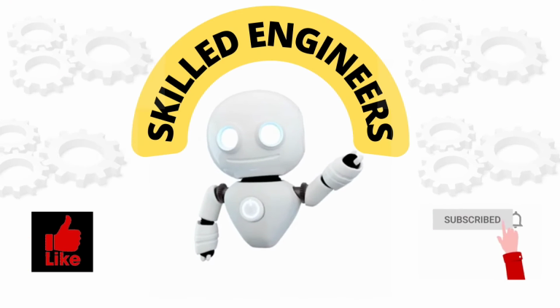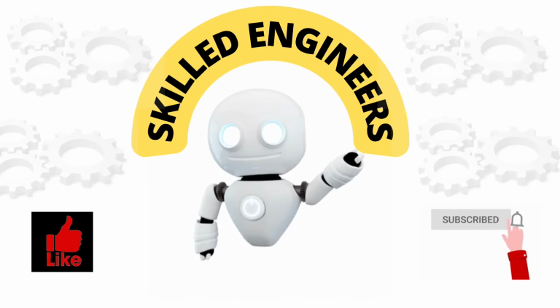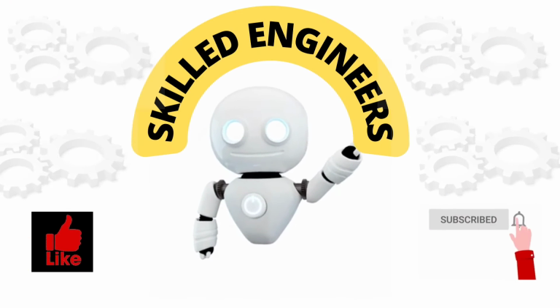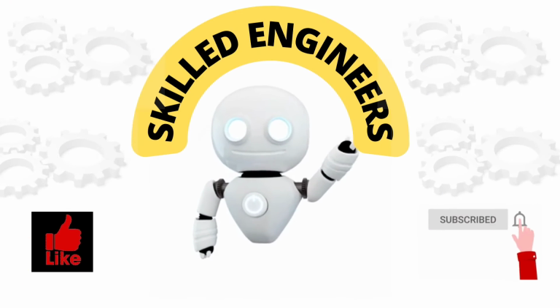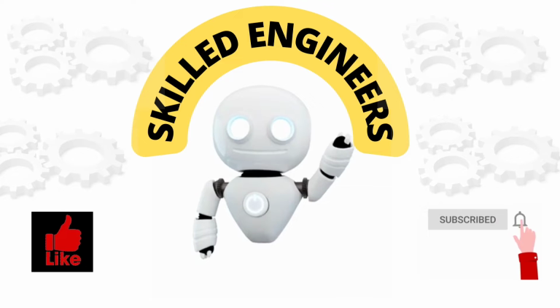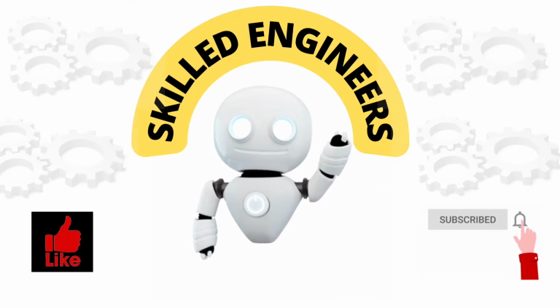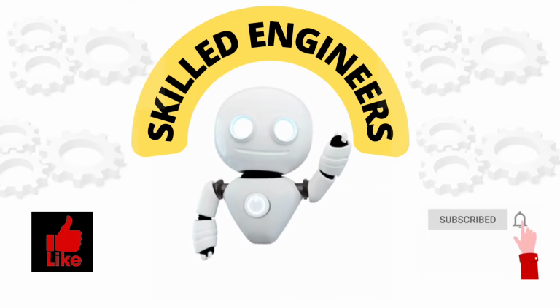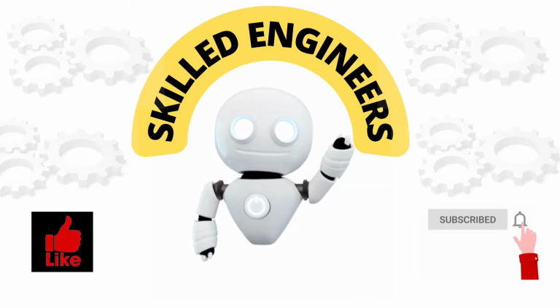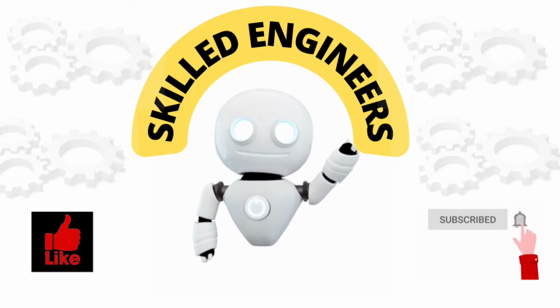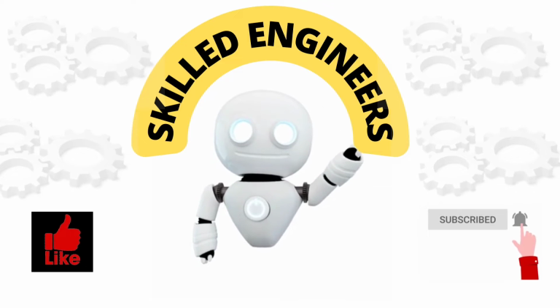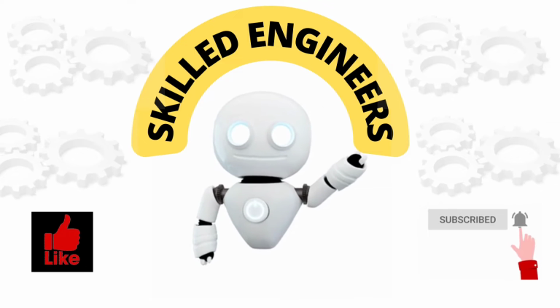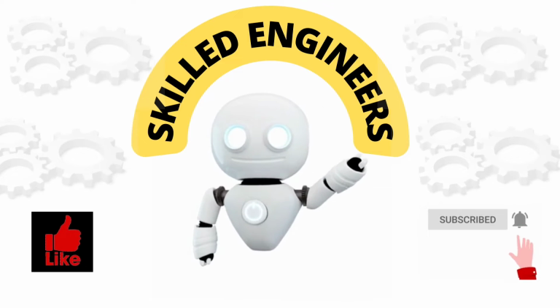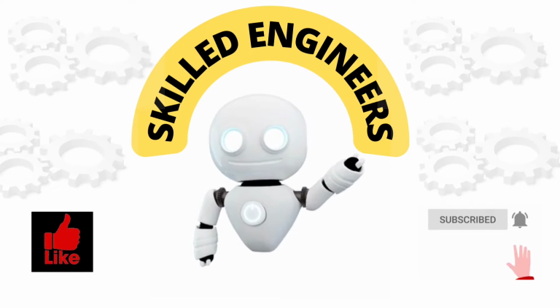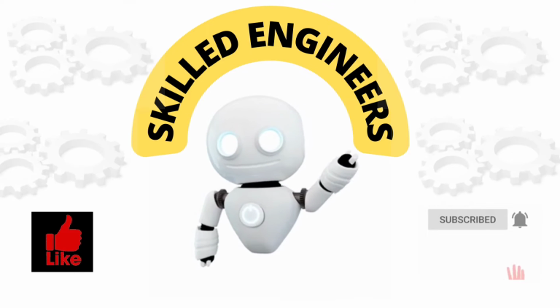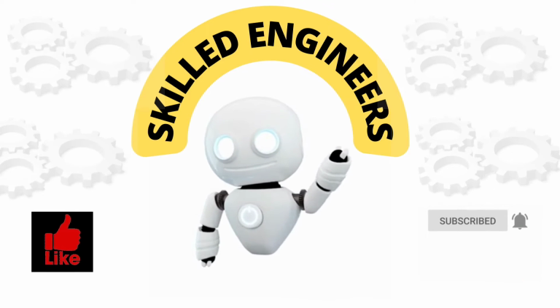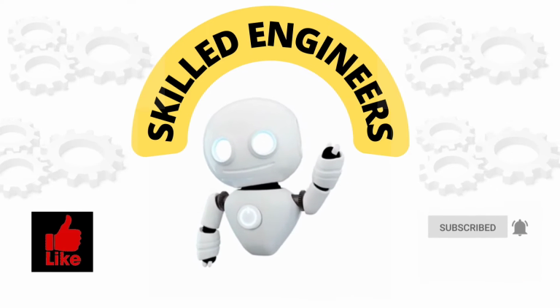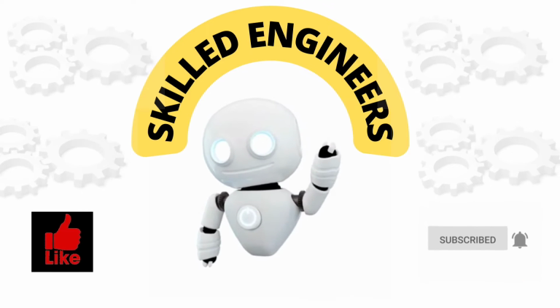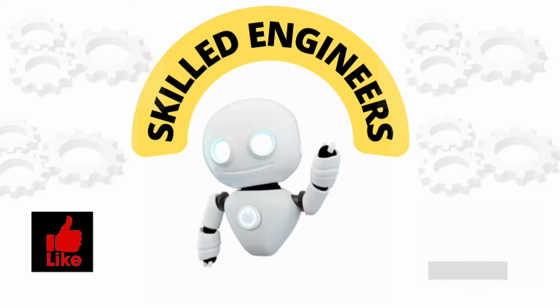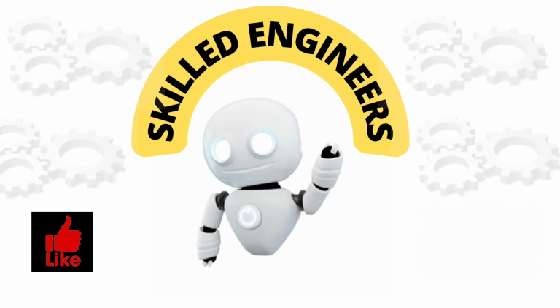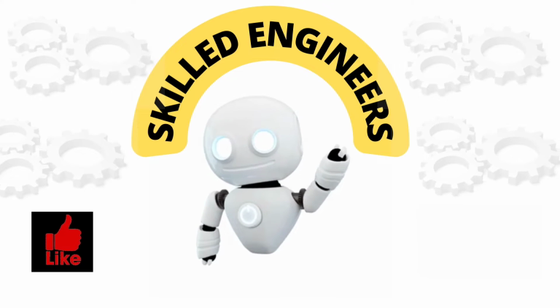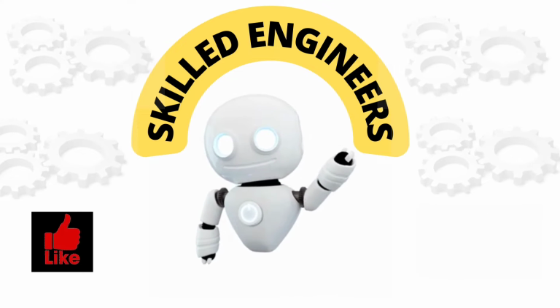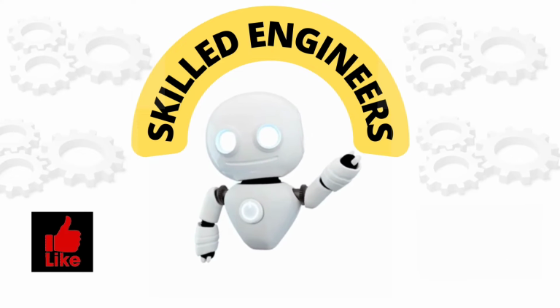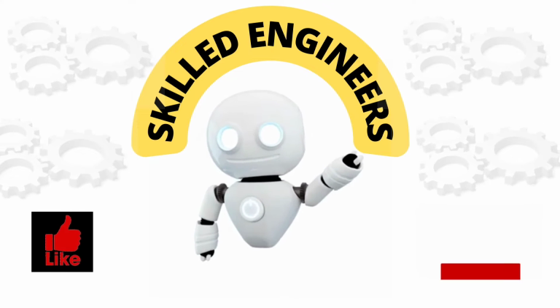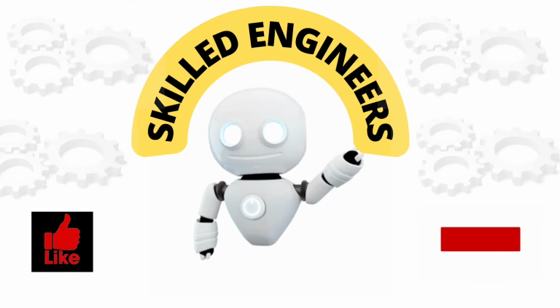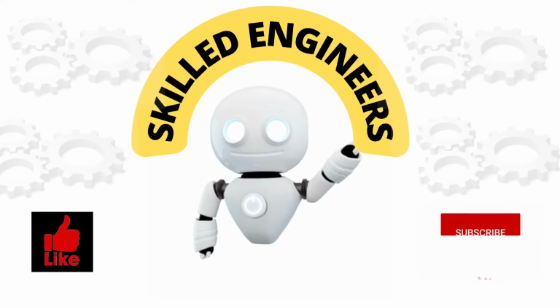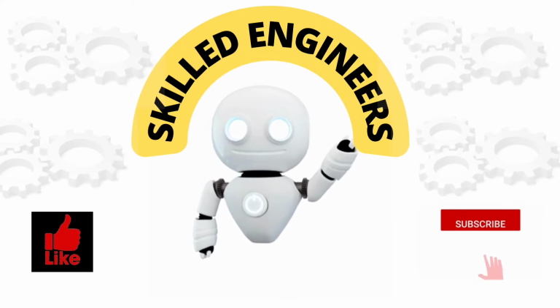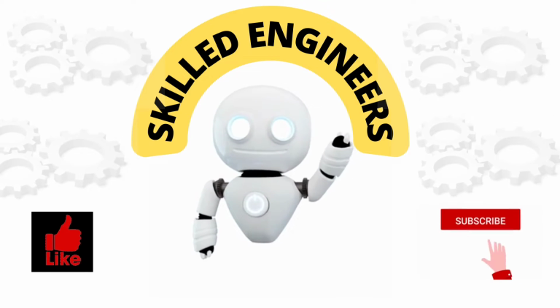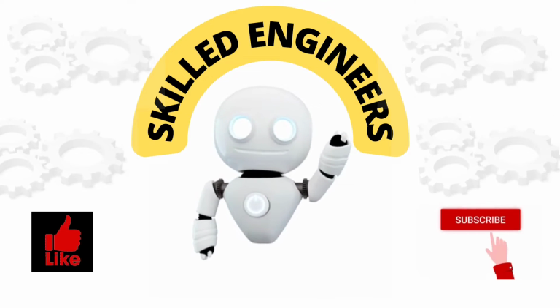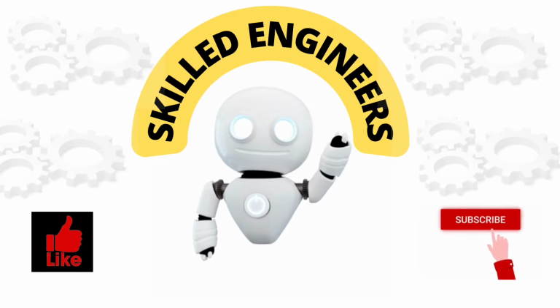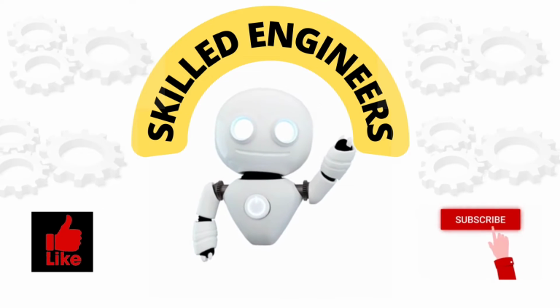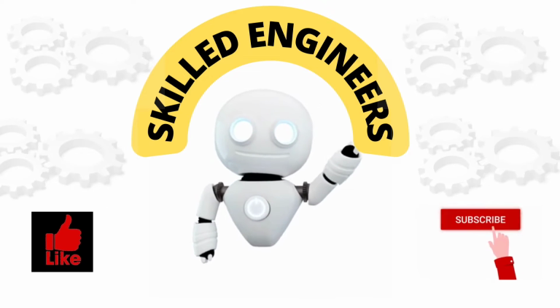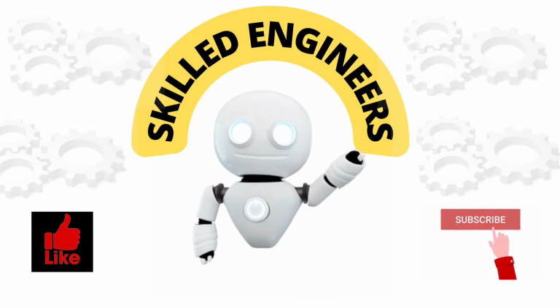Welcome to the channel Skilled Engineers. If you are new to the channel, then please subscribe to the channel.